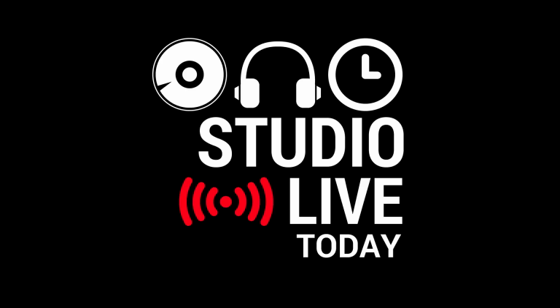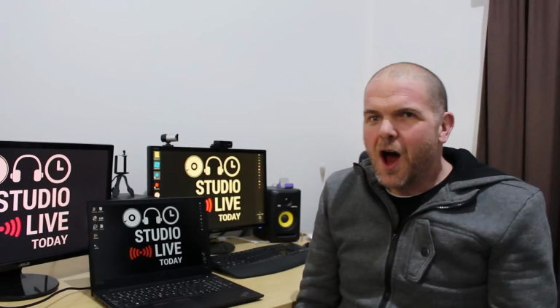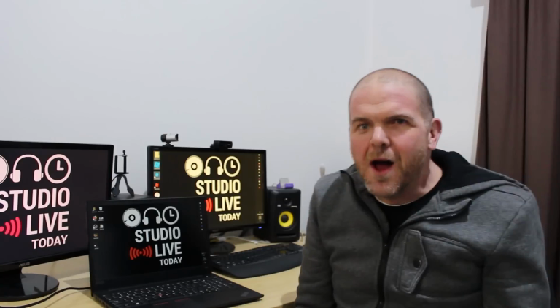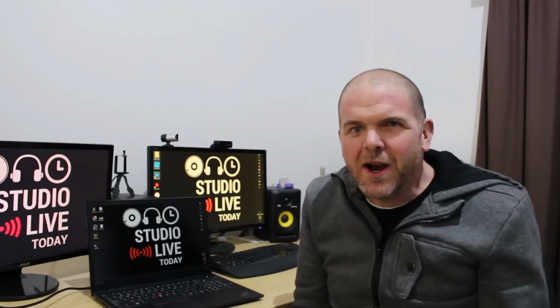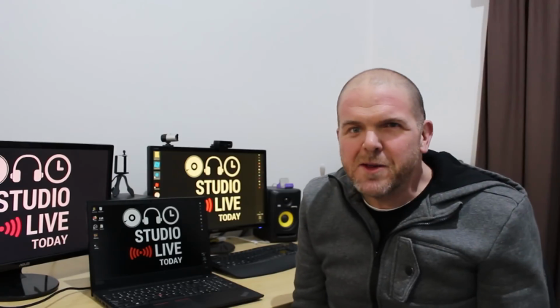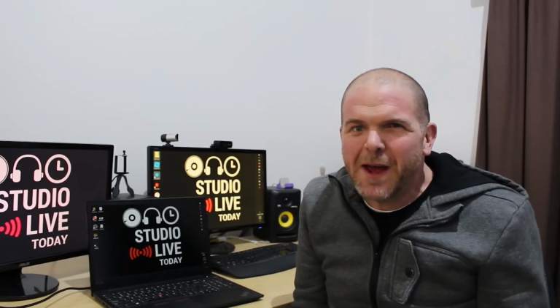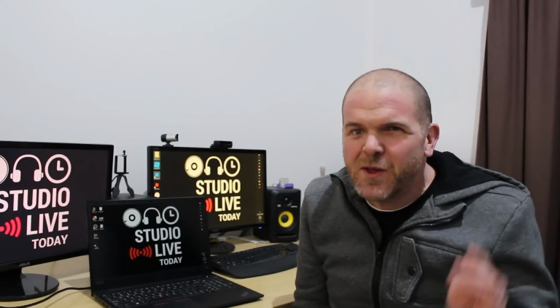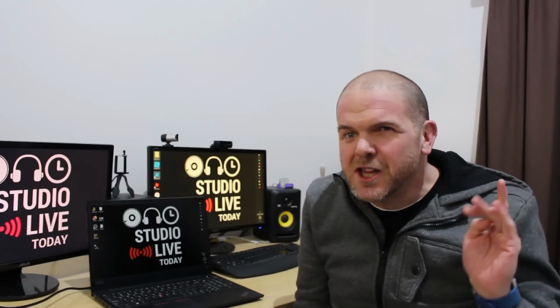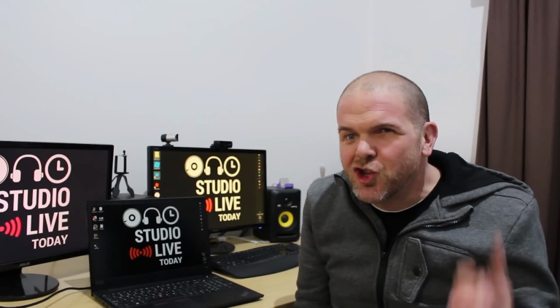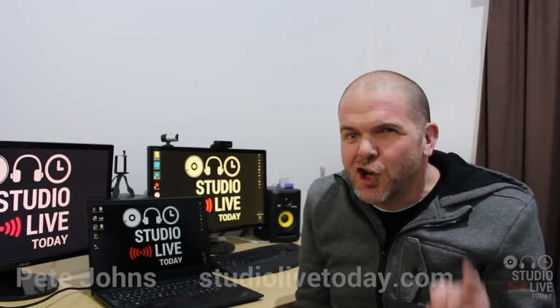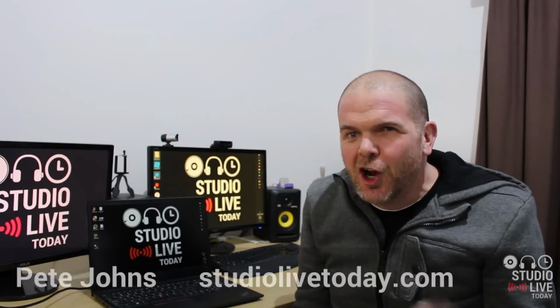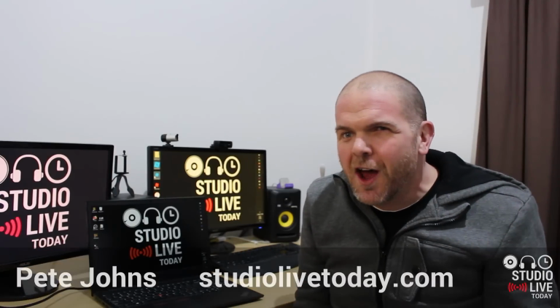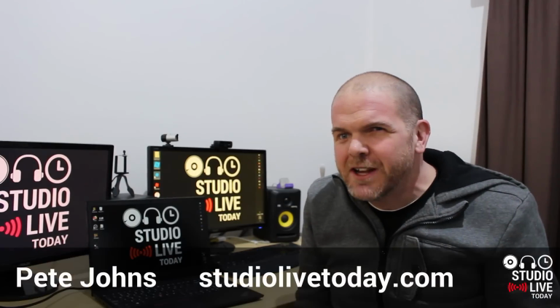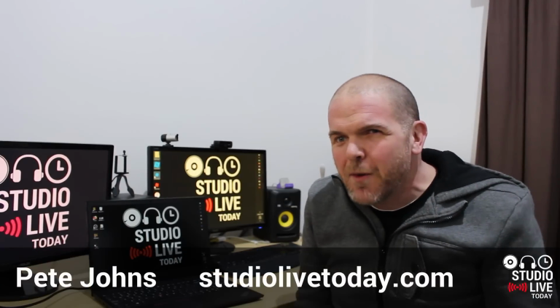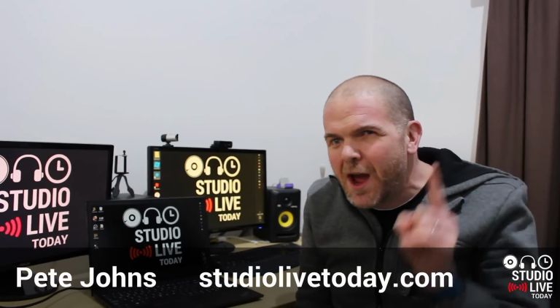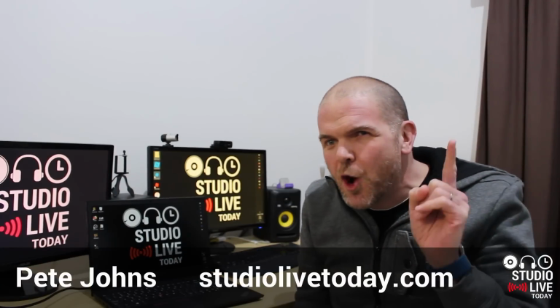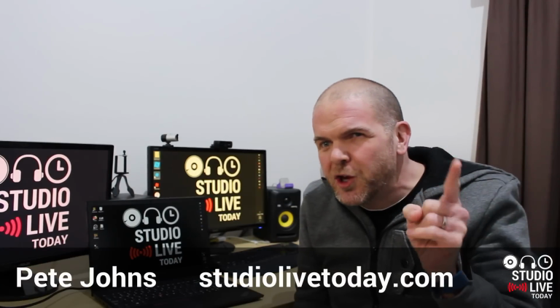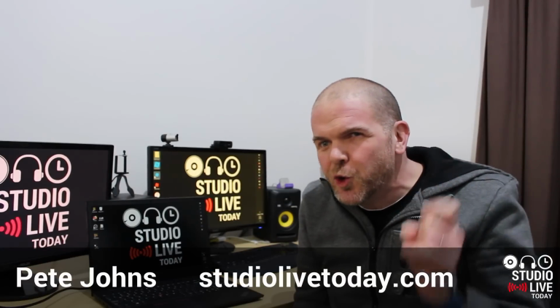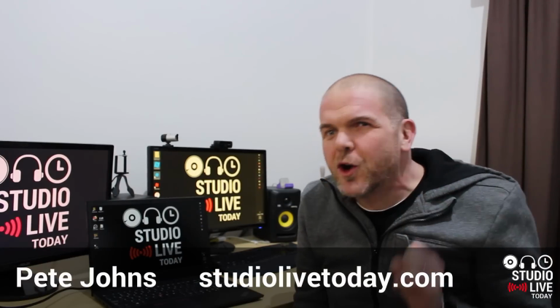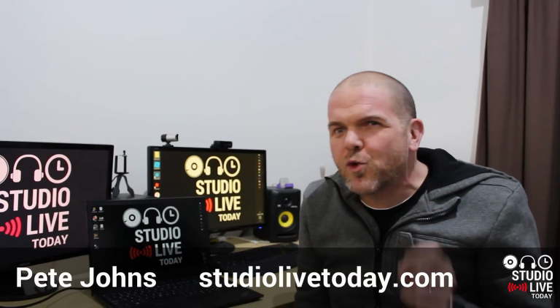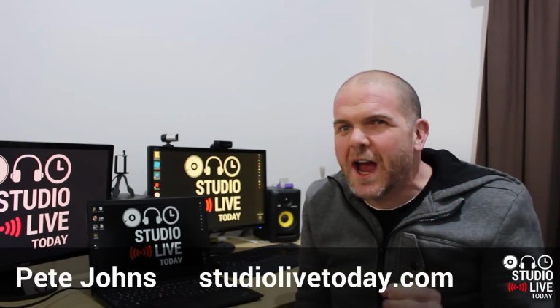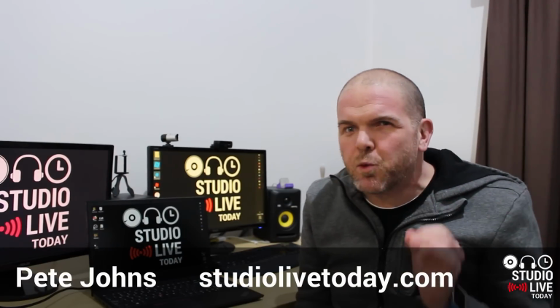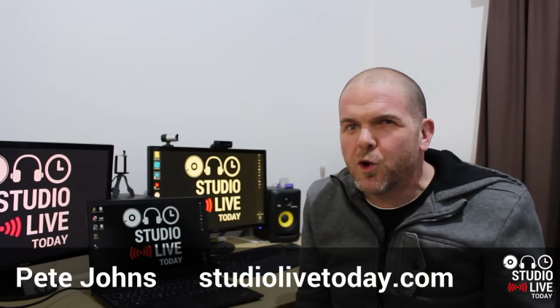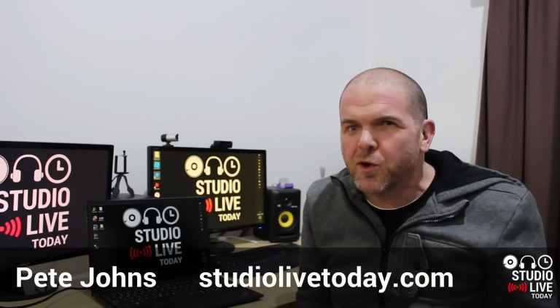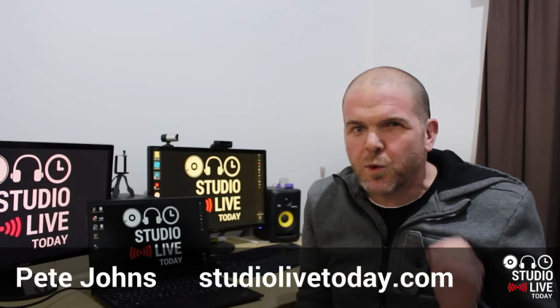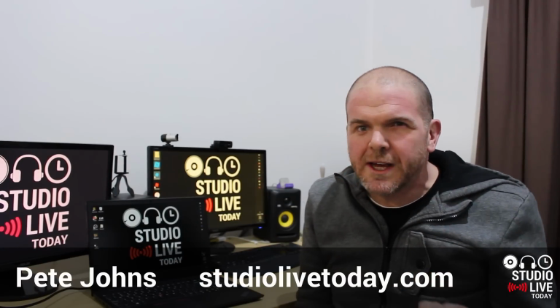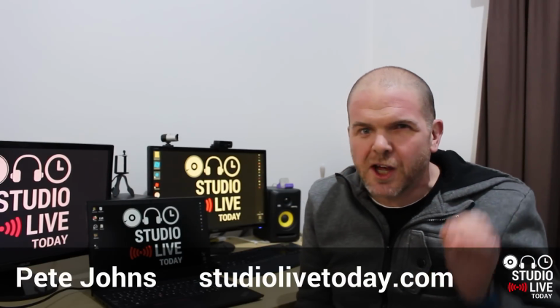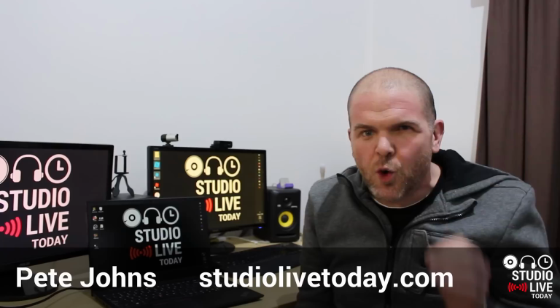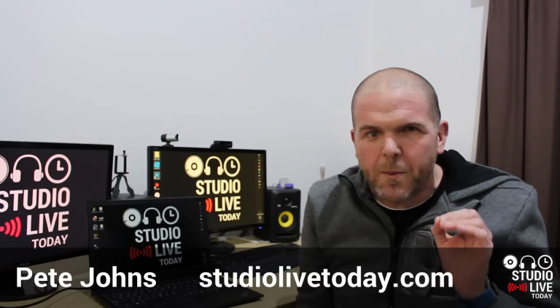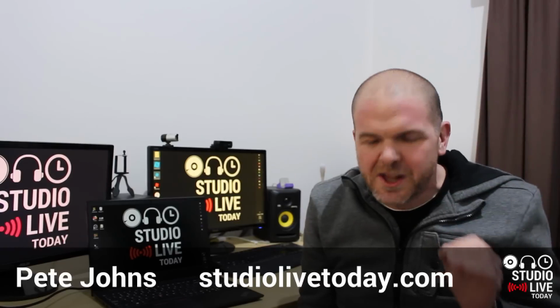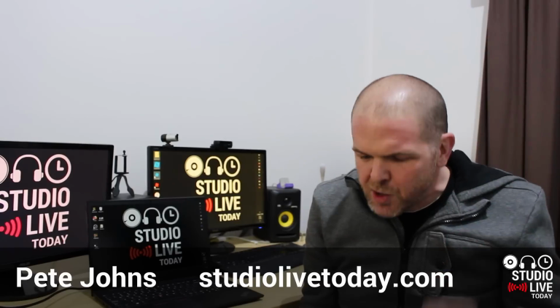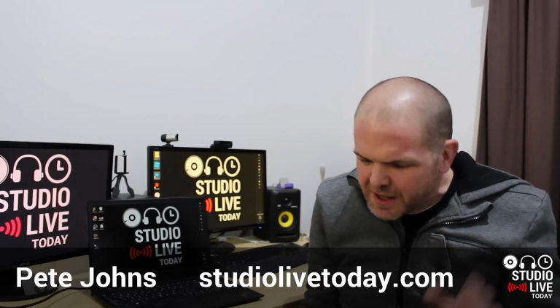Hi, my name is Pete. This is Studio Live Today, where I help you create, record and release your best music.